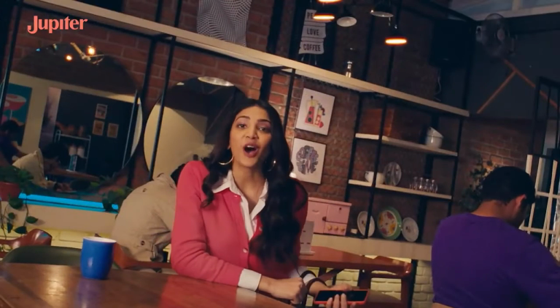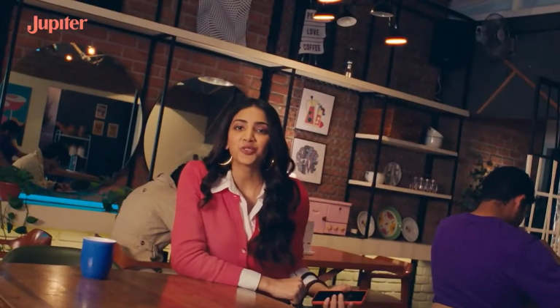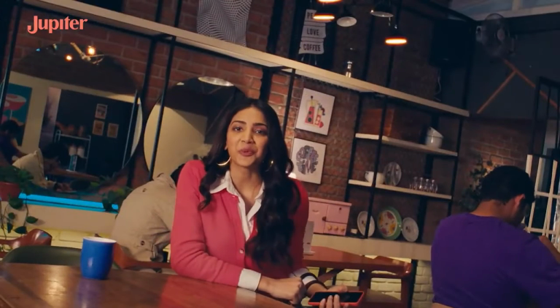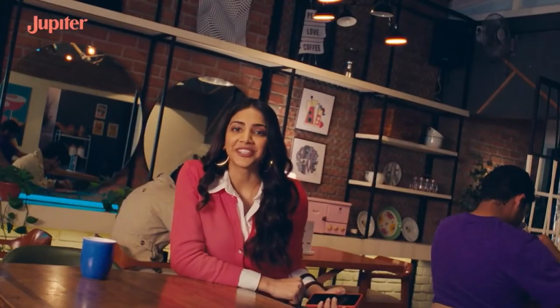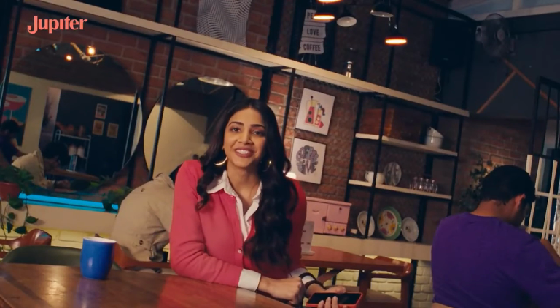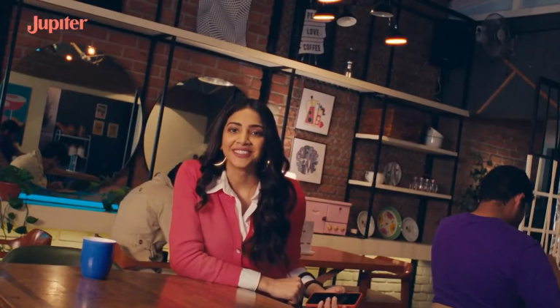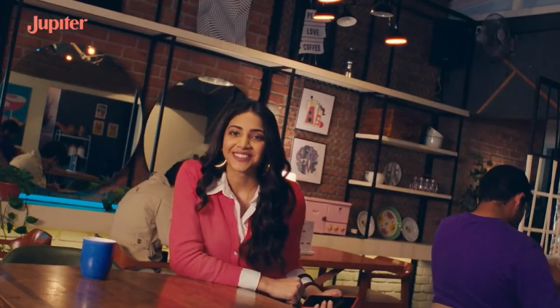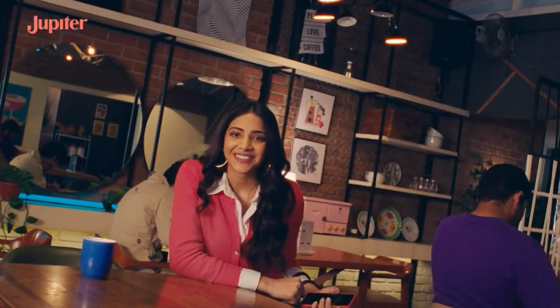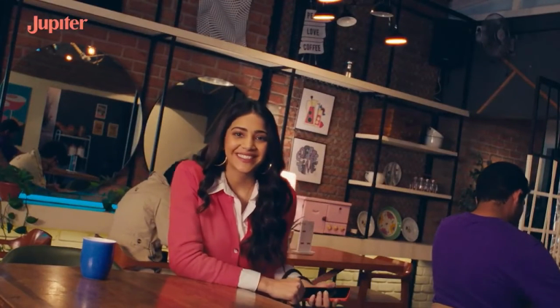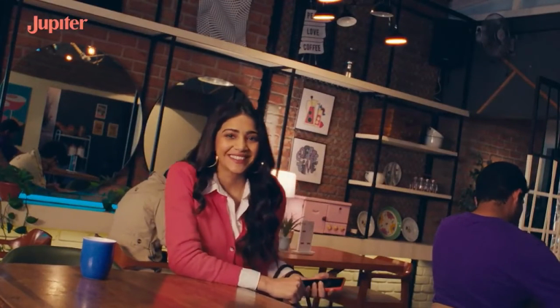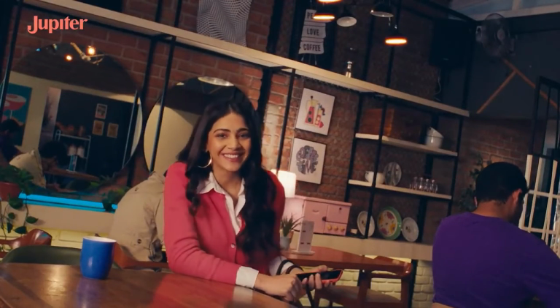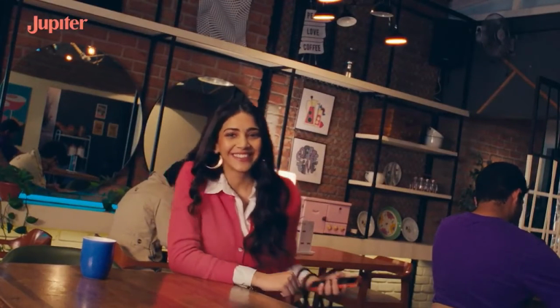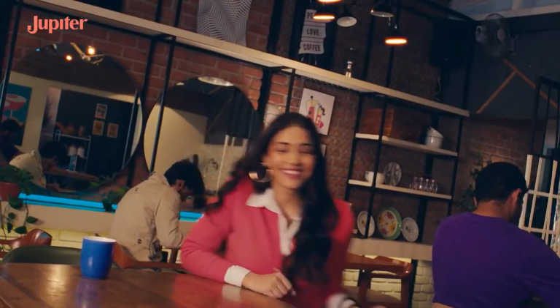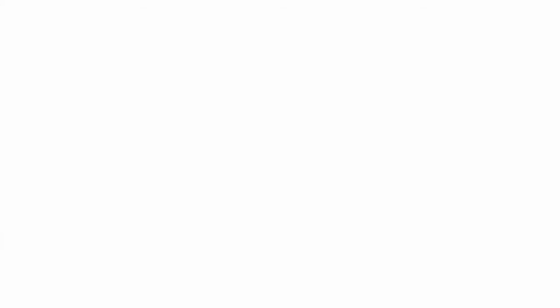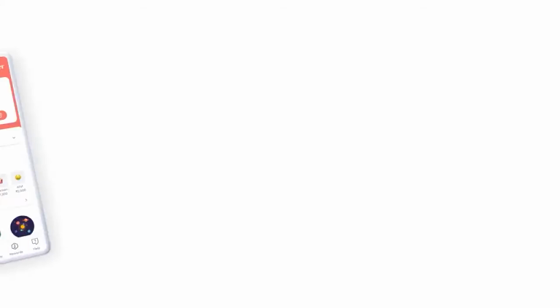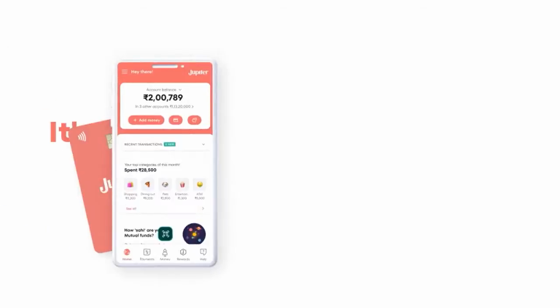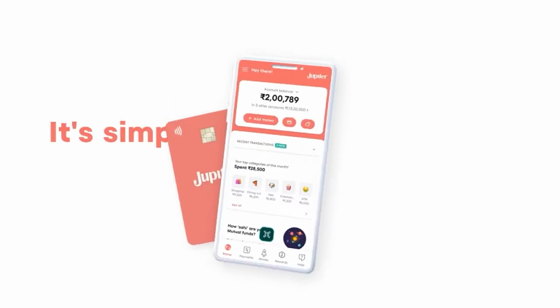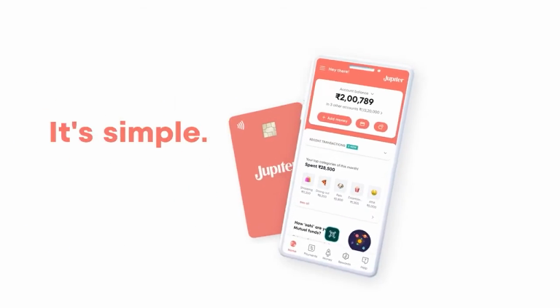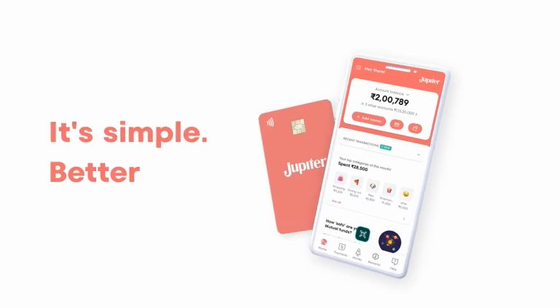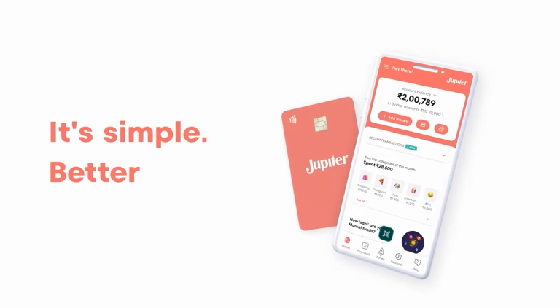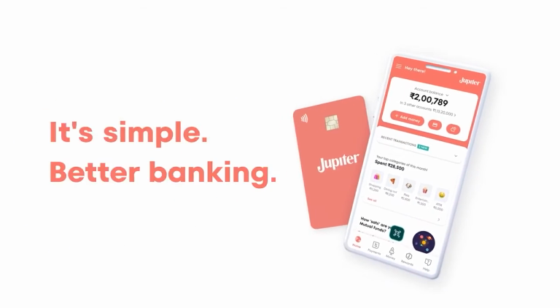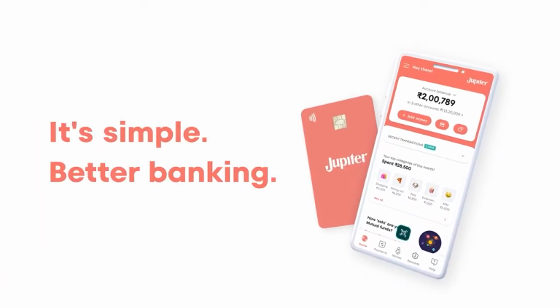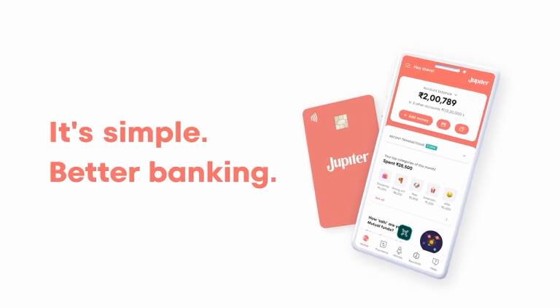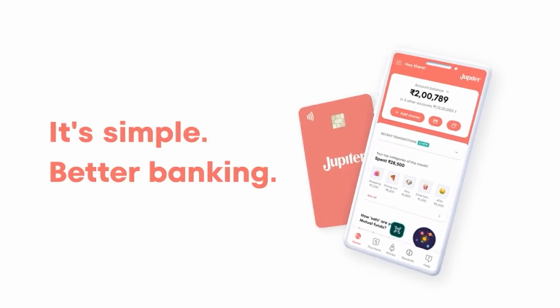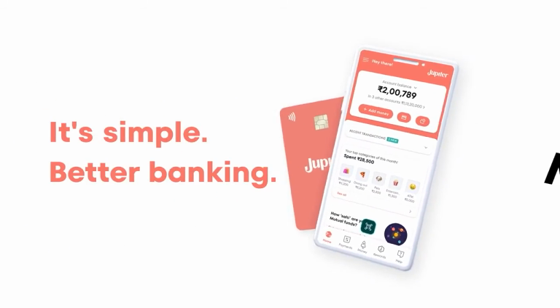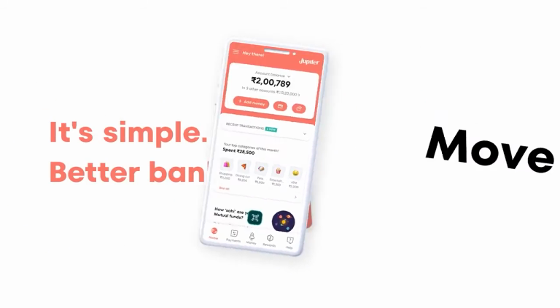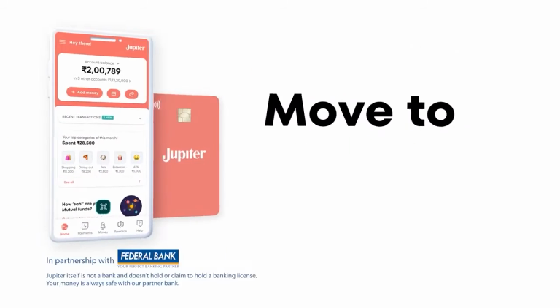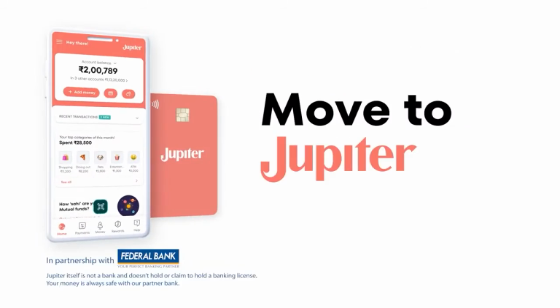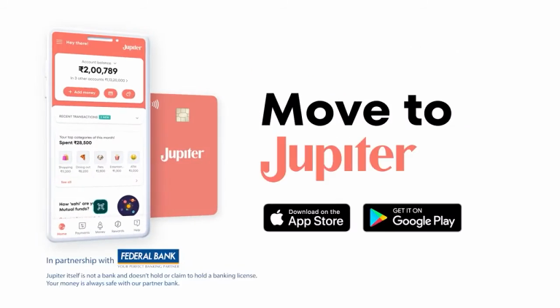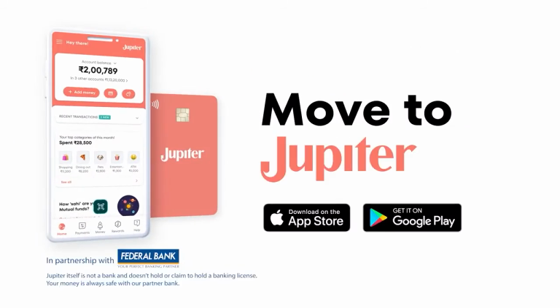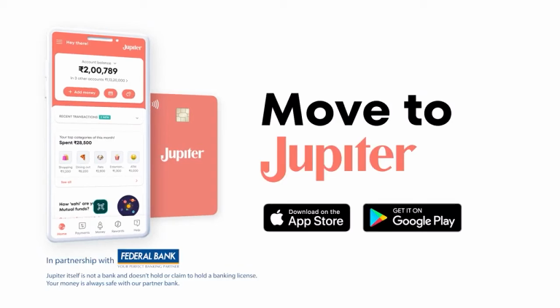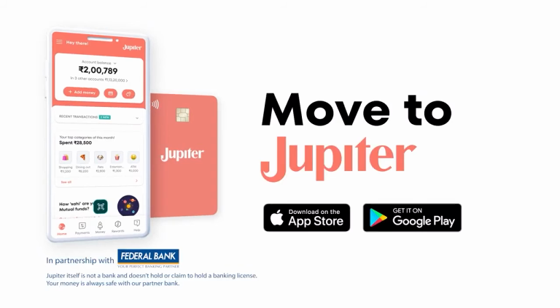So how's Jupiter? It's simple, better banking. It's Jupiter.